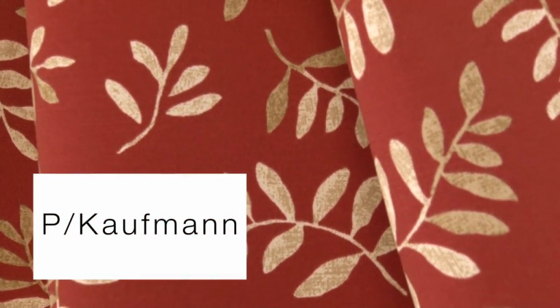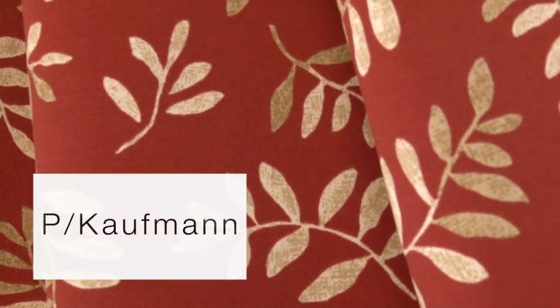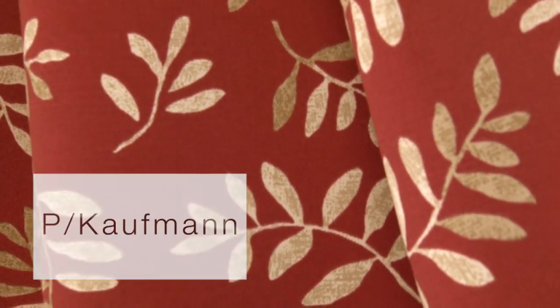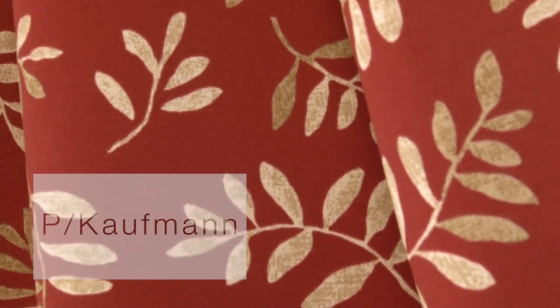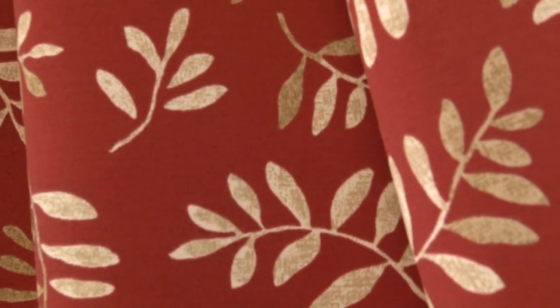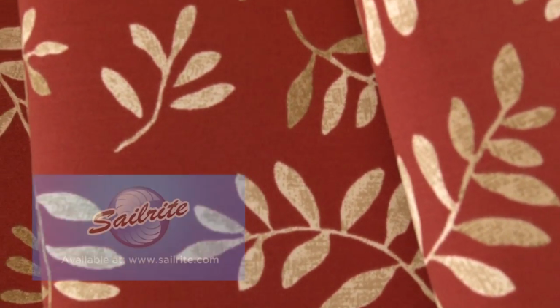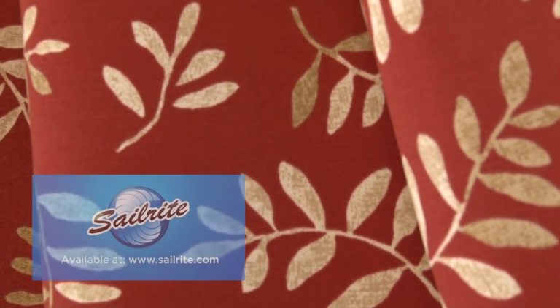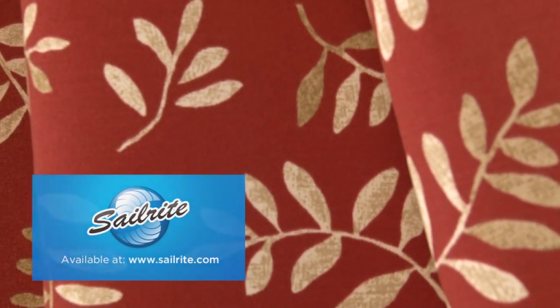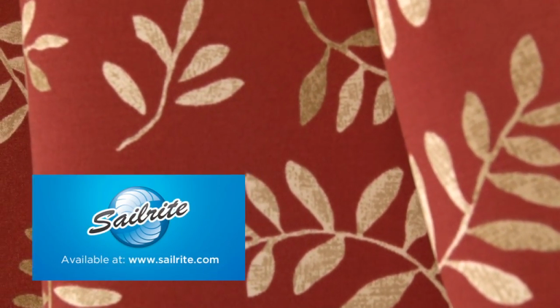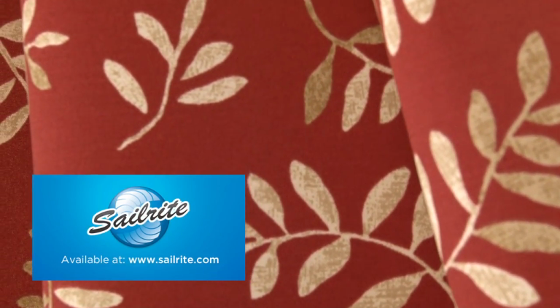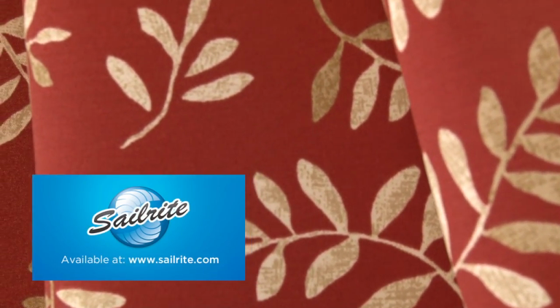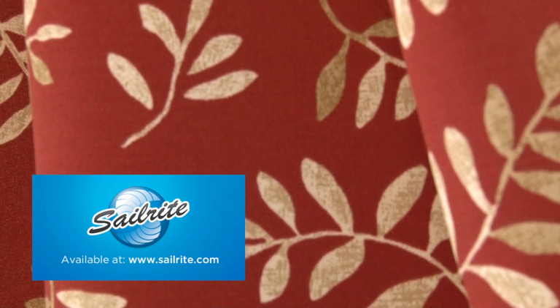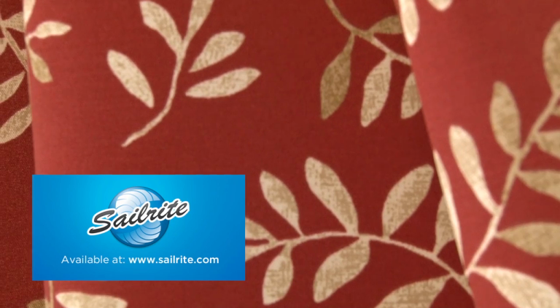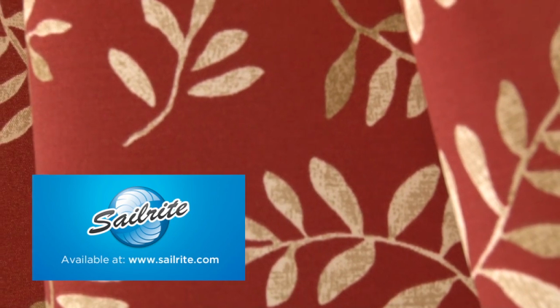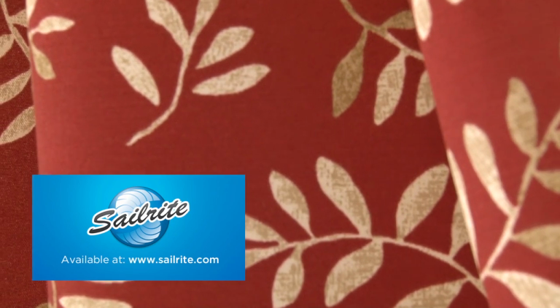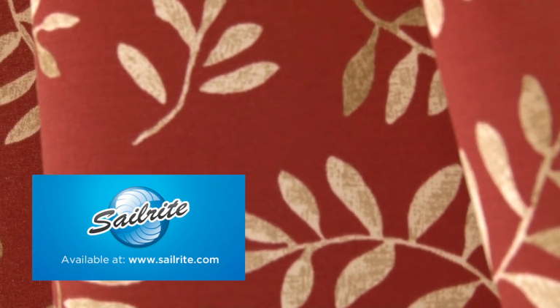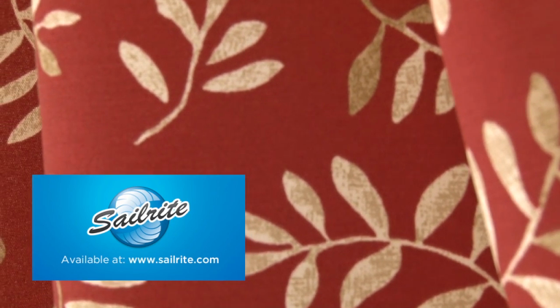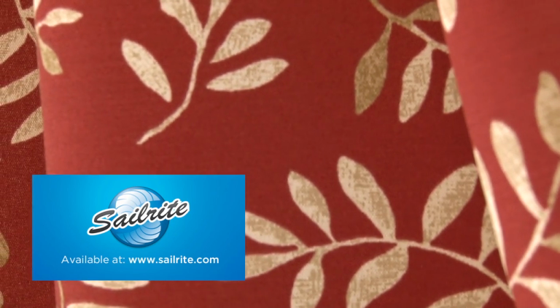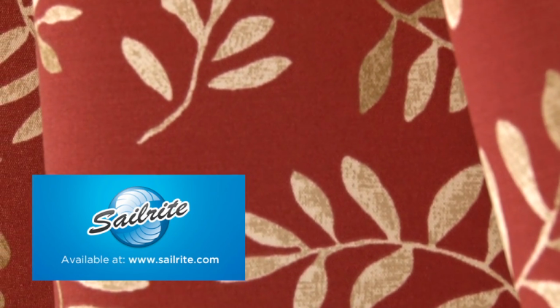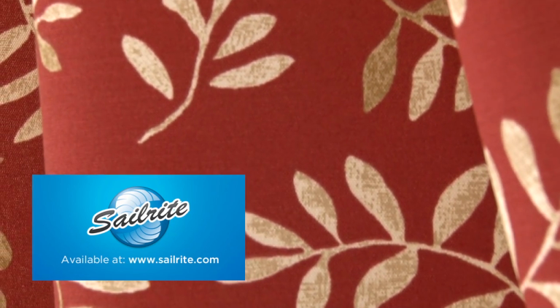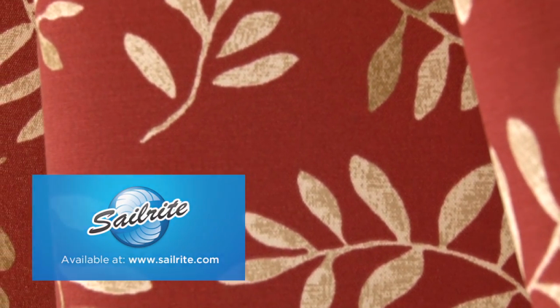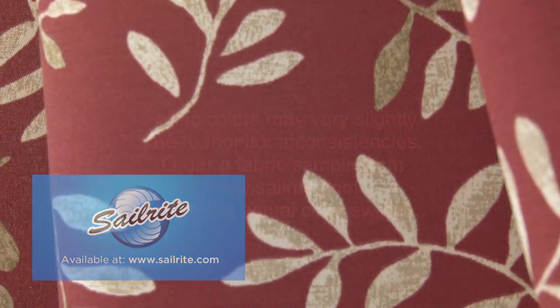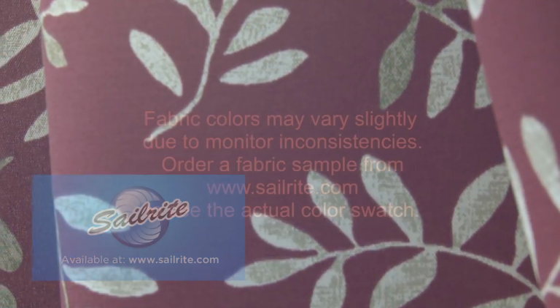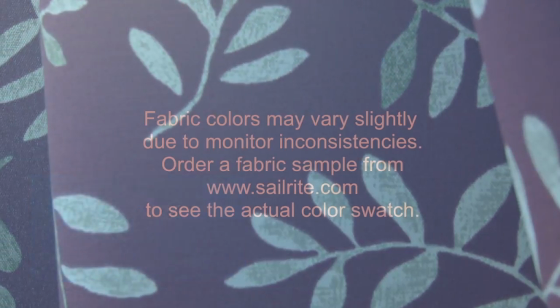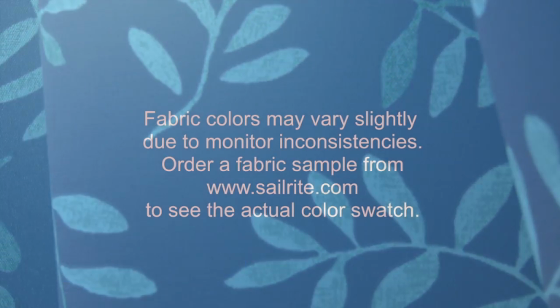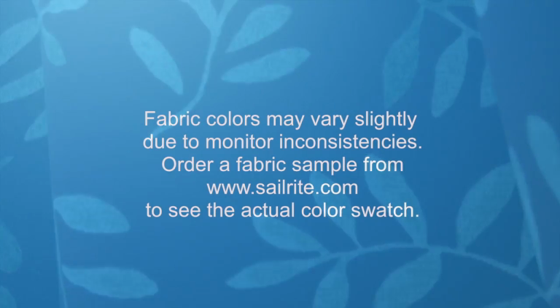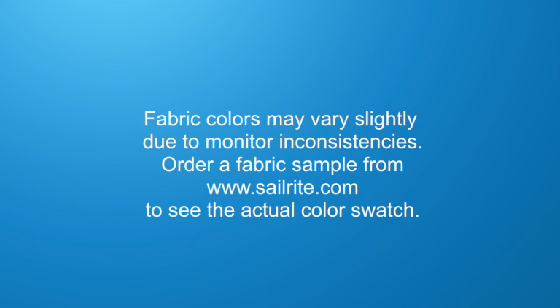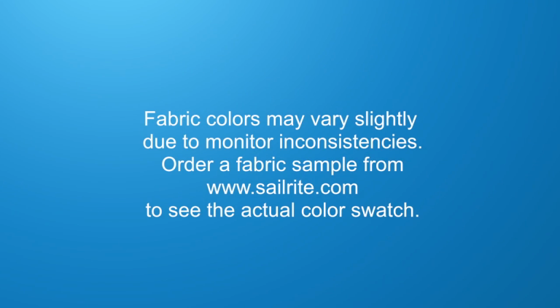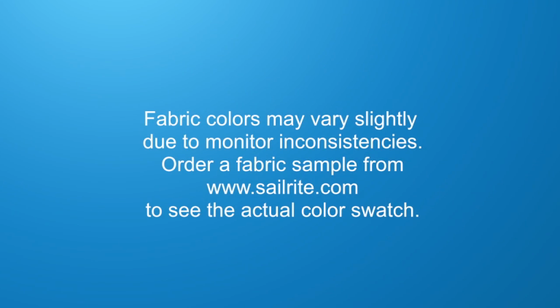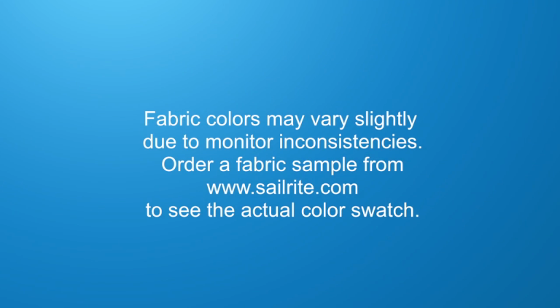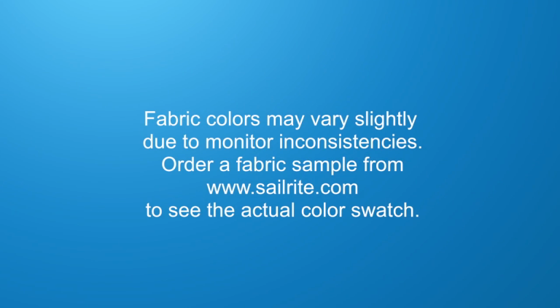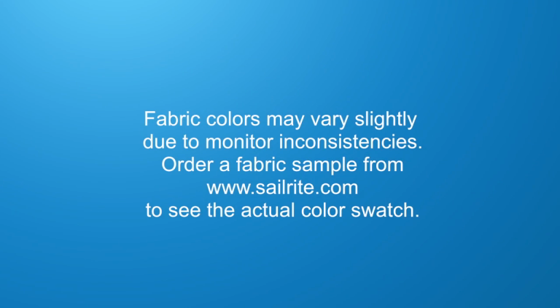P. Kaufman Outdoor is intended for occasional outdoor use only, not for use with indoor upholstery projects.